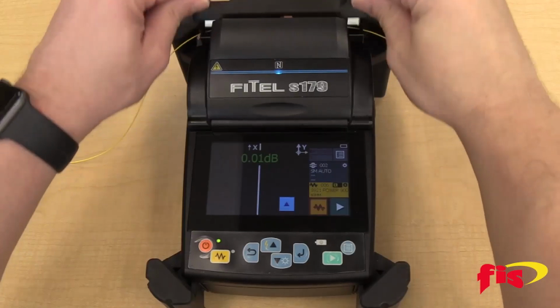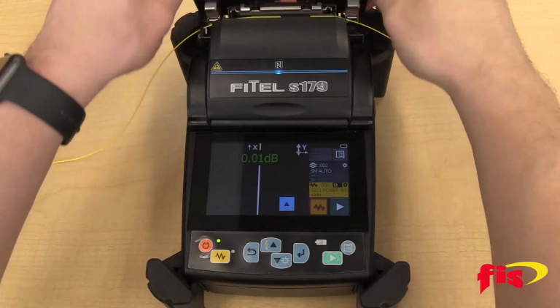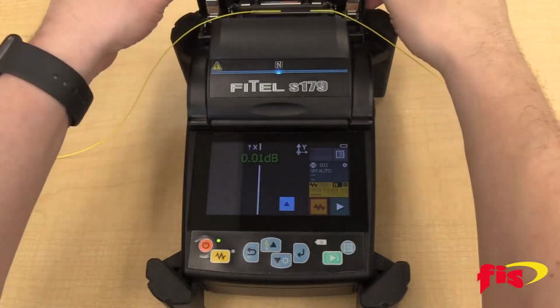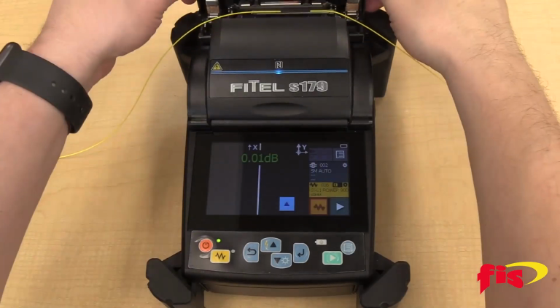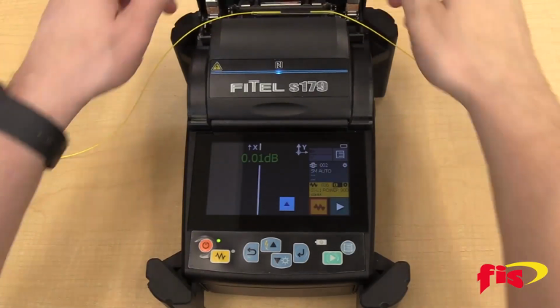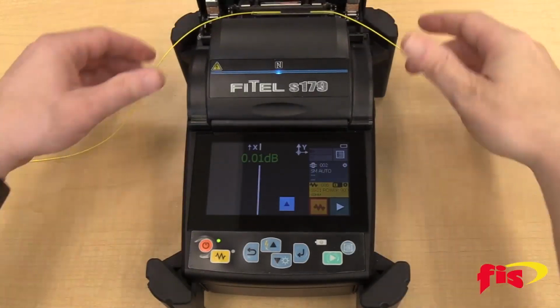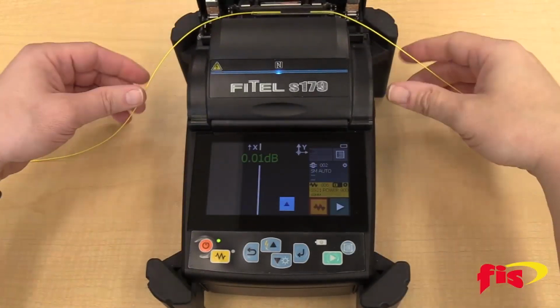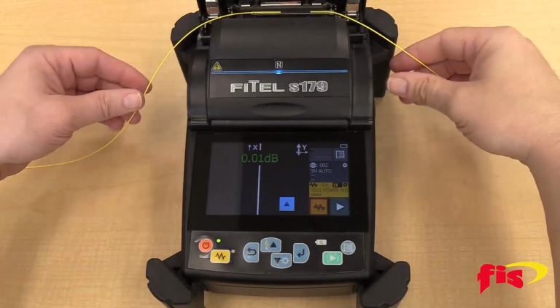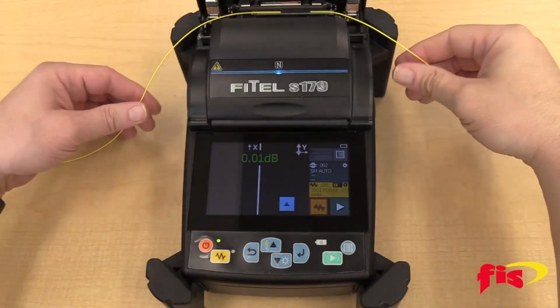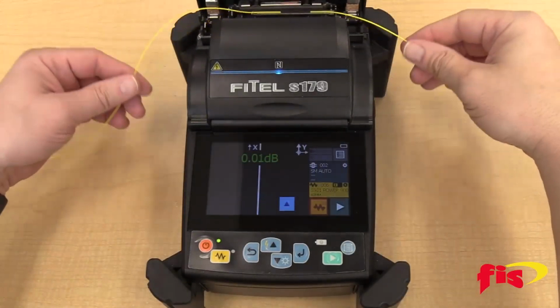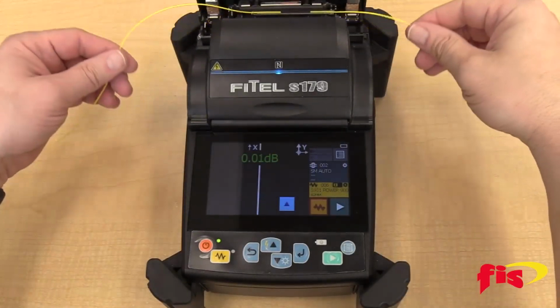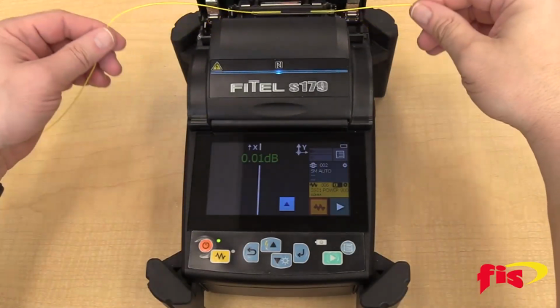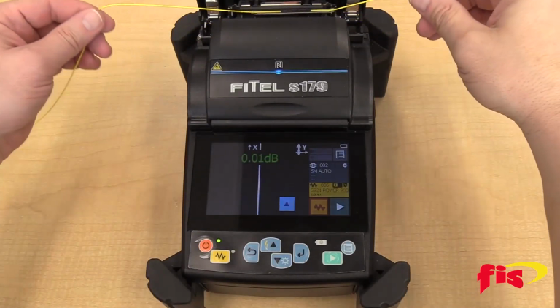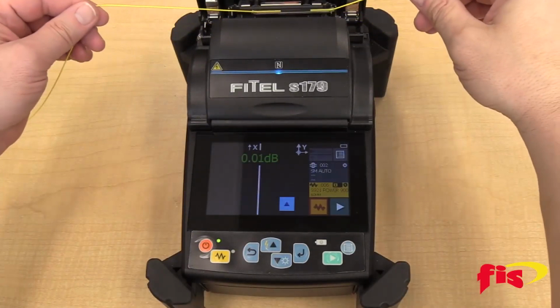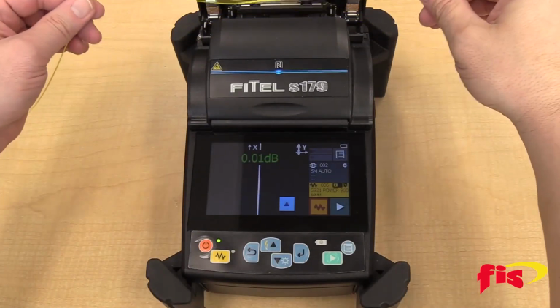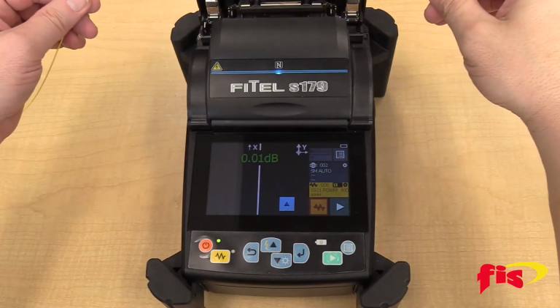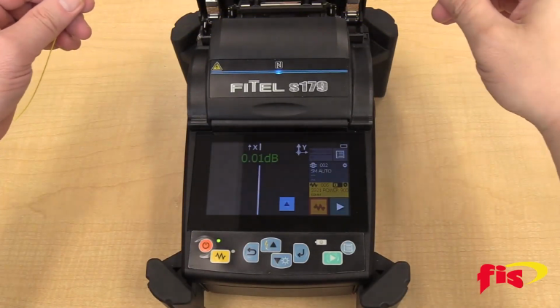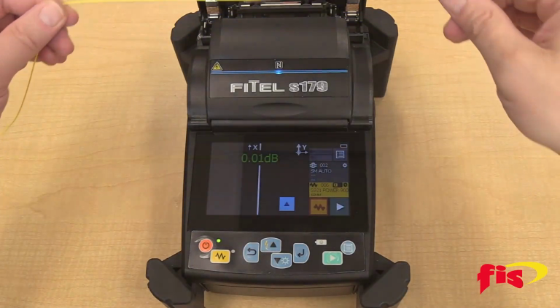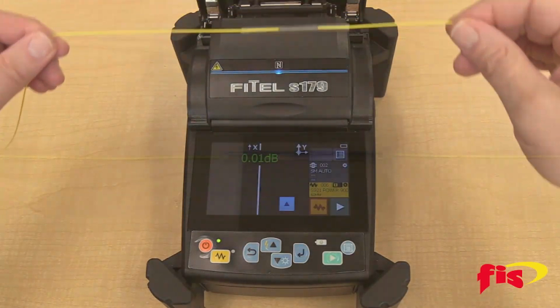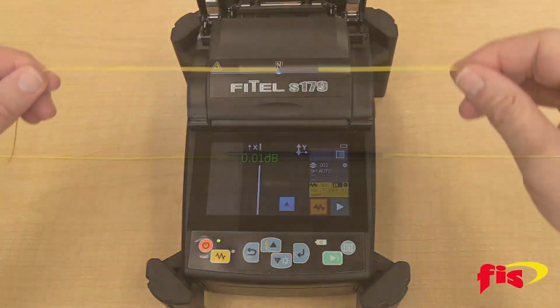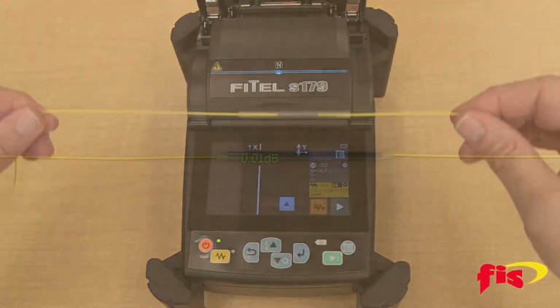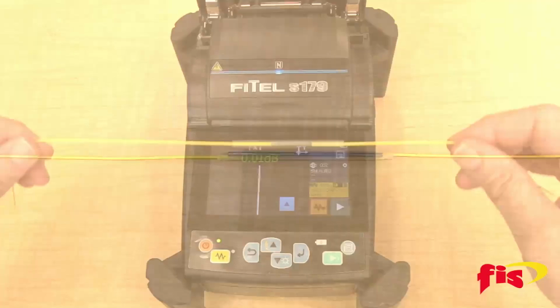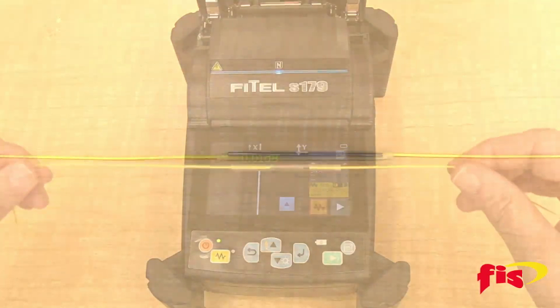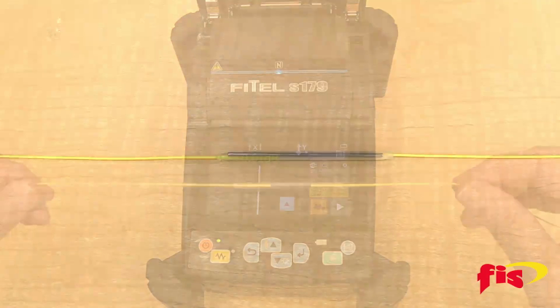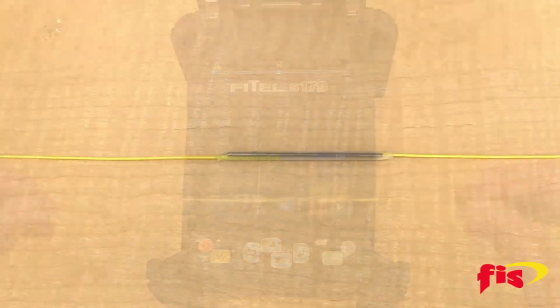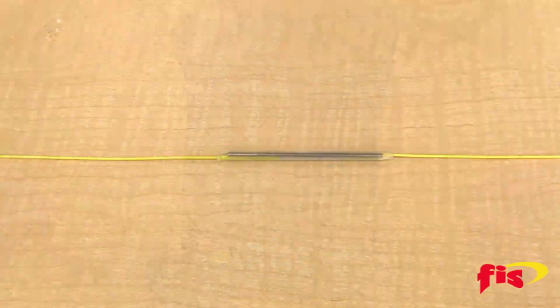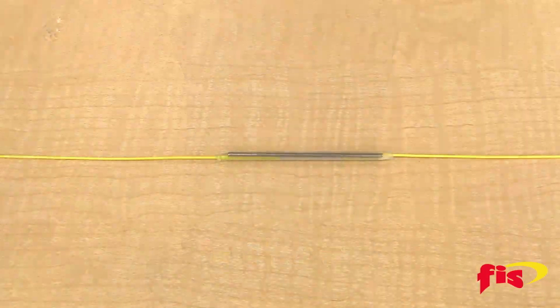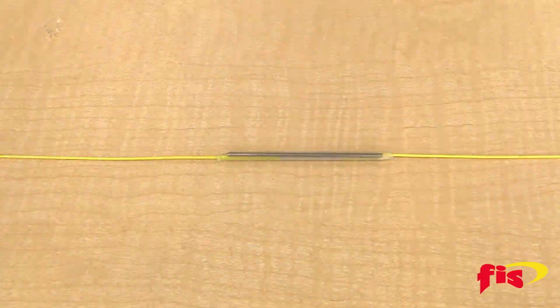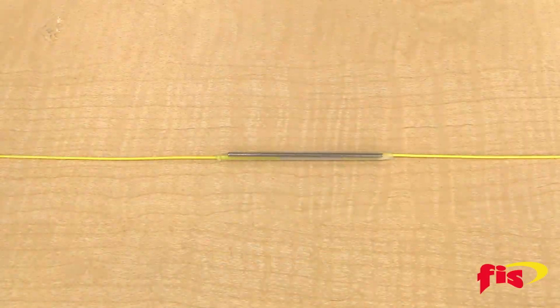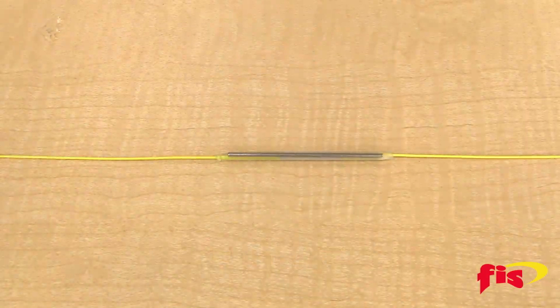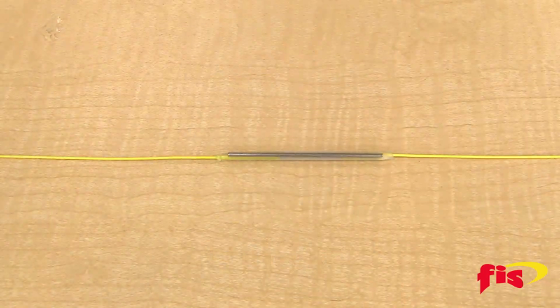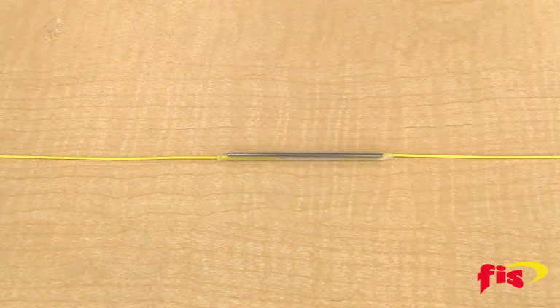Now you have completed a fiber-to-fiber splice on the Phytel S179 Fusion Splicer.